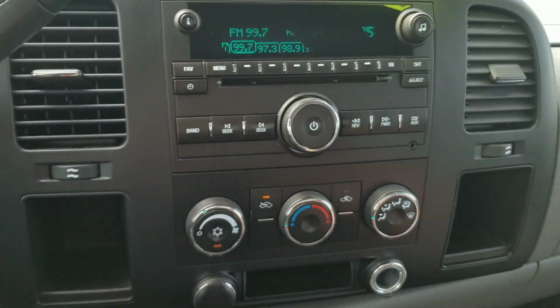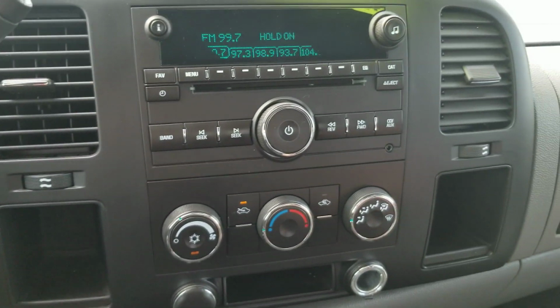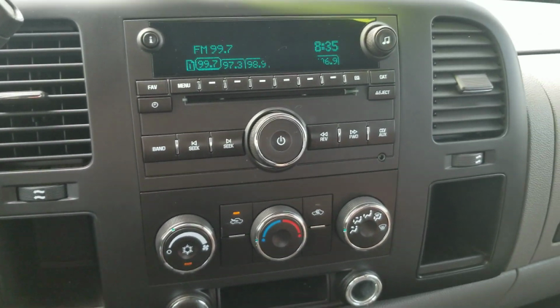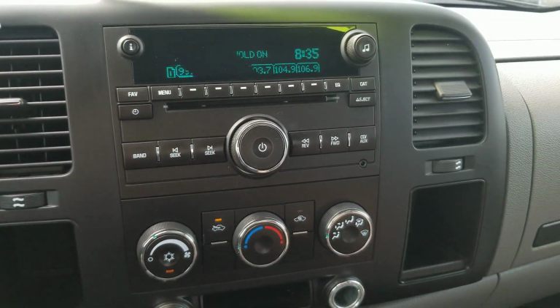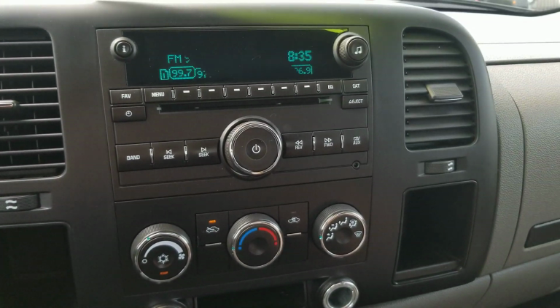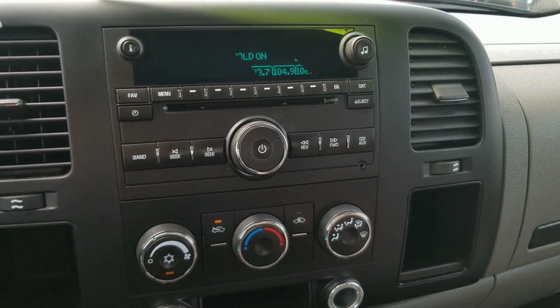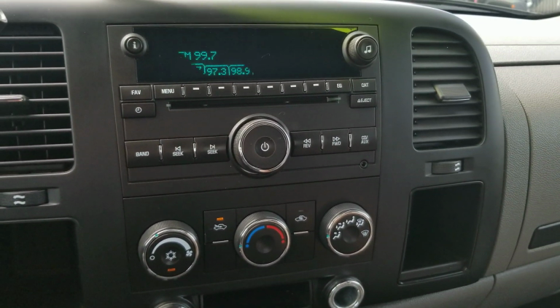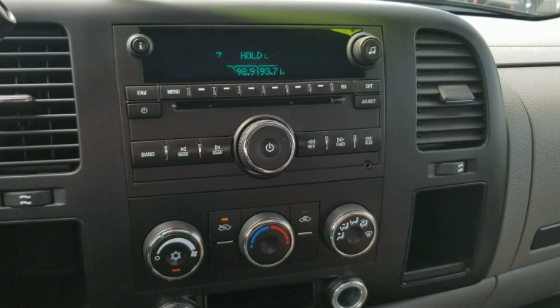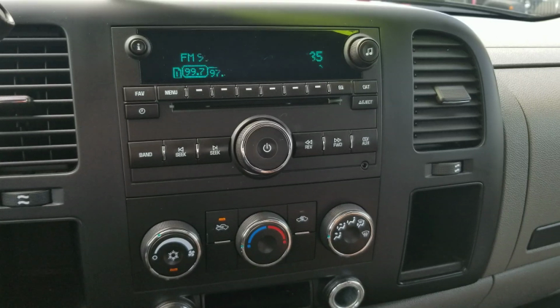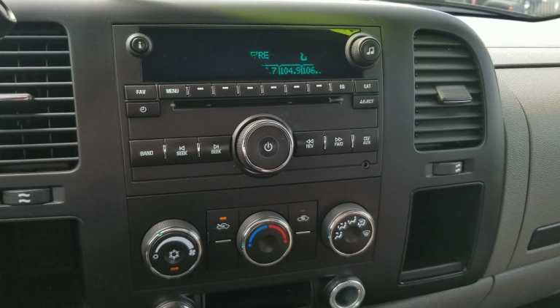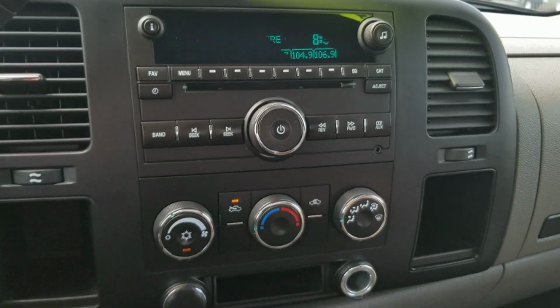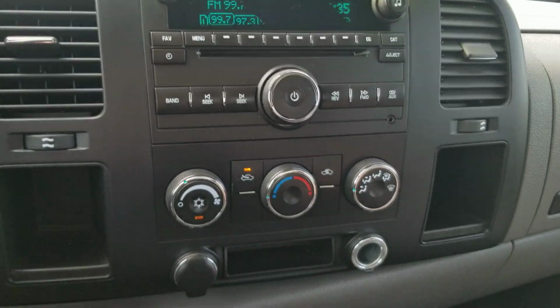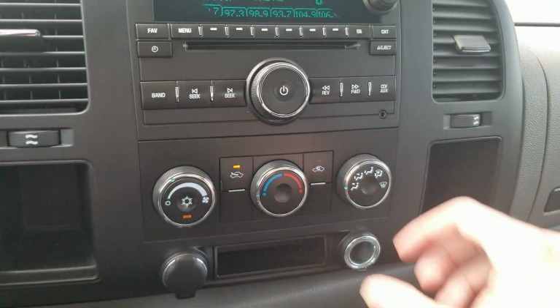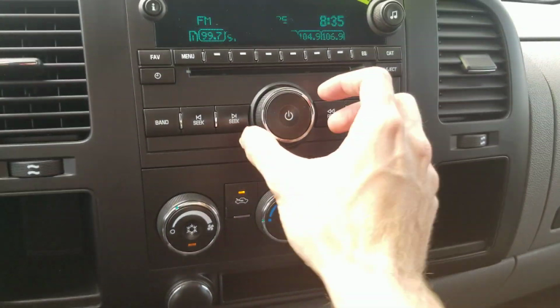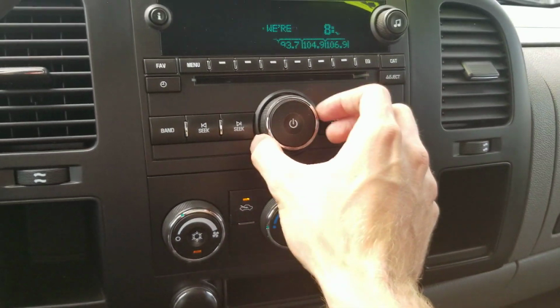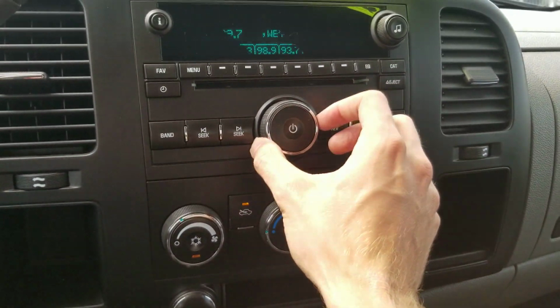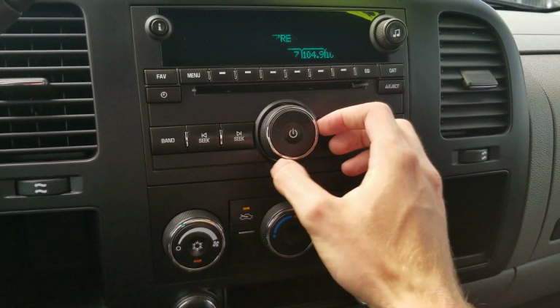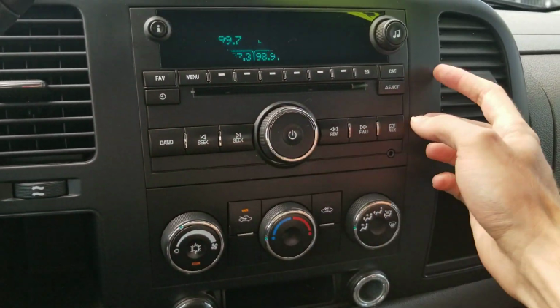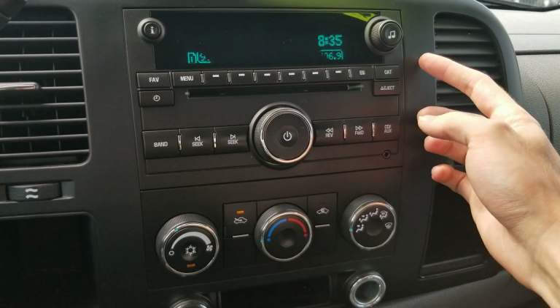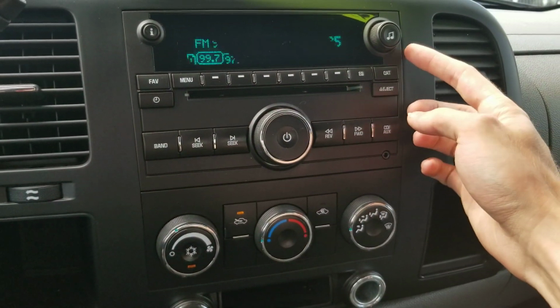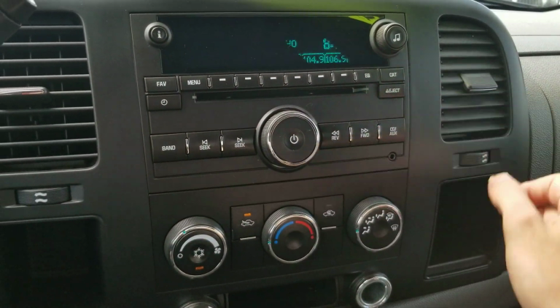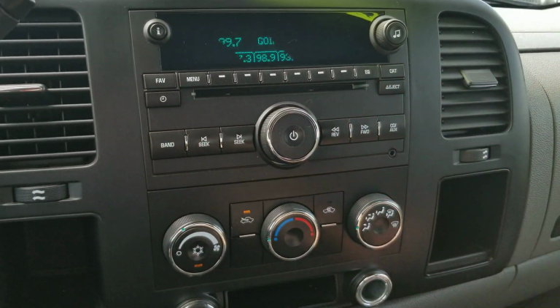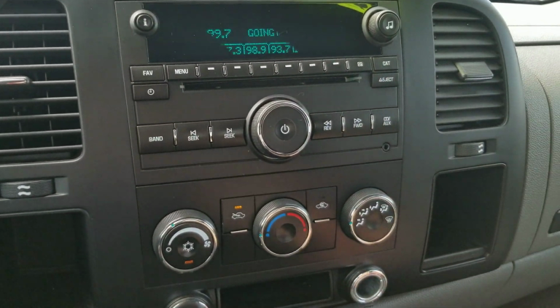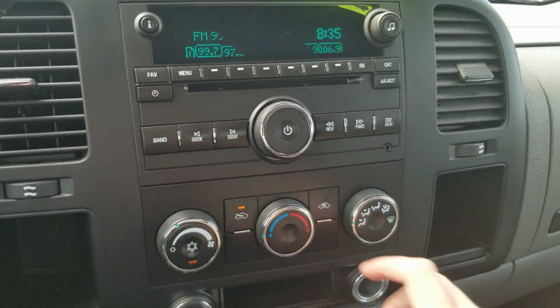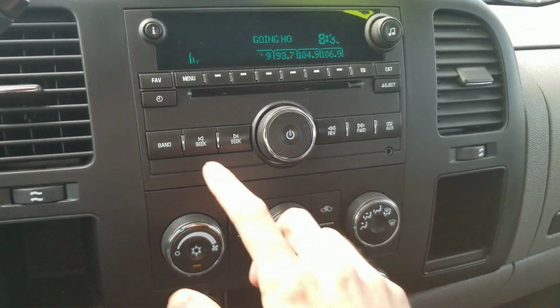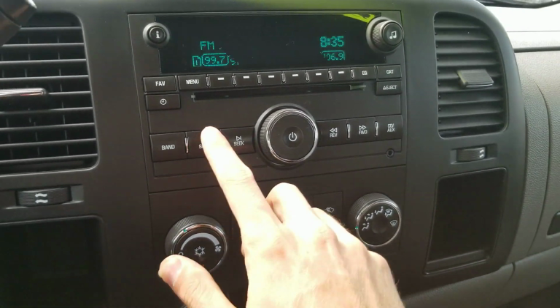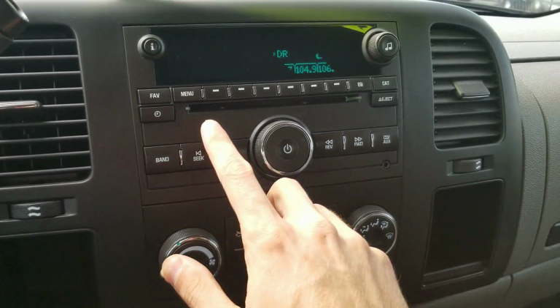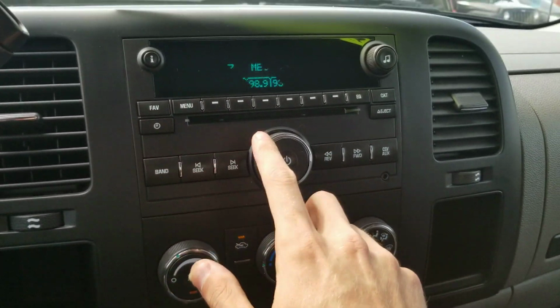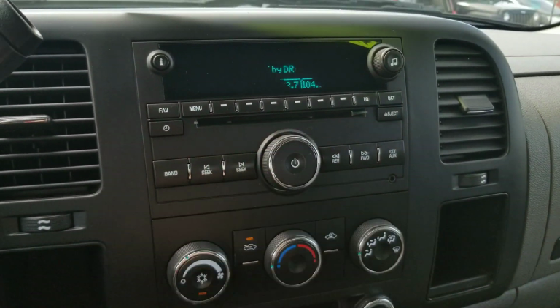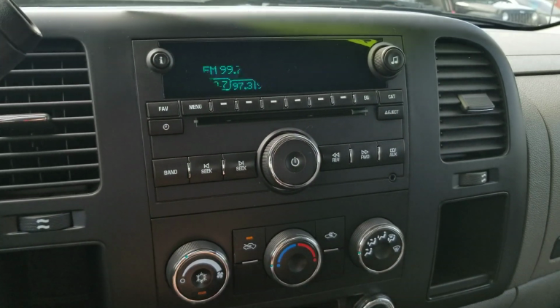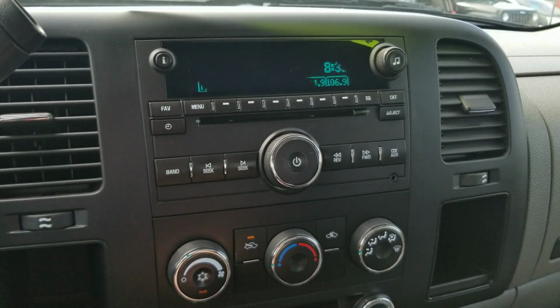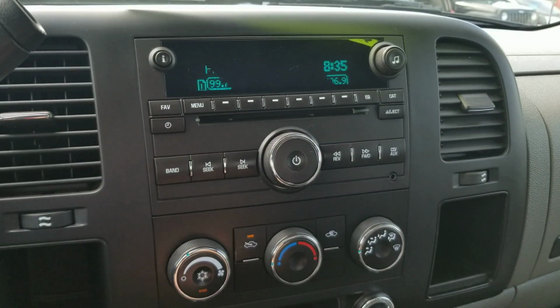Radio controls are pretty straightforward. You've got your volume knob right in the middle there, your tuning knob up on the right hand side, and all your different presets in between there.